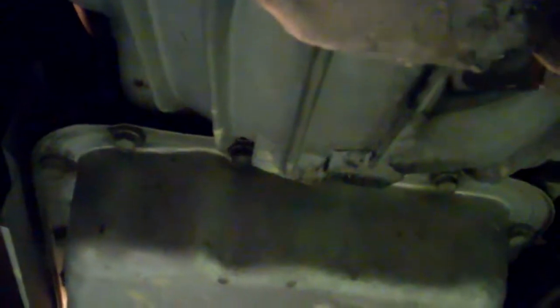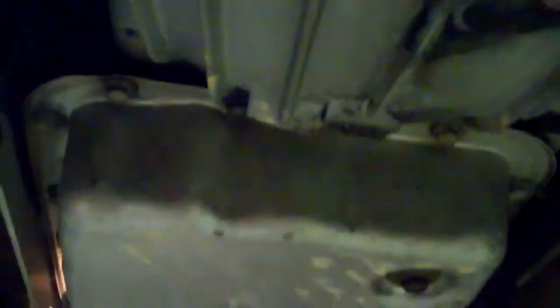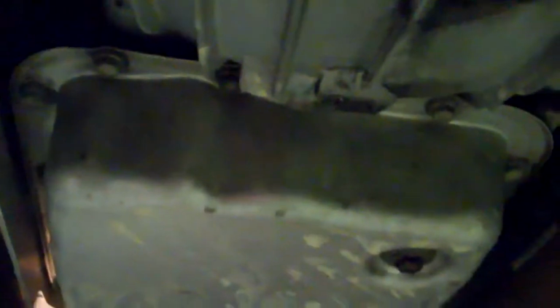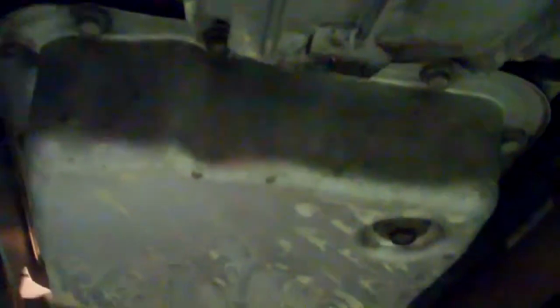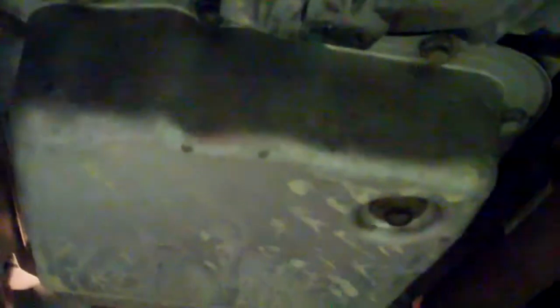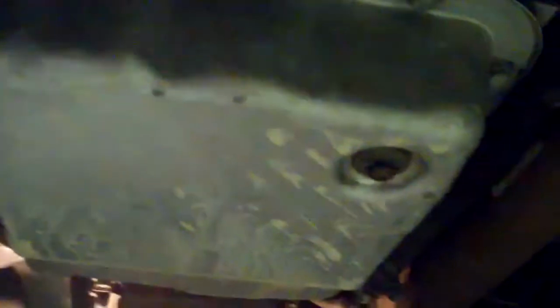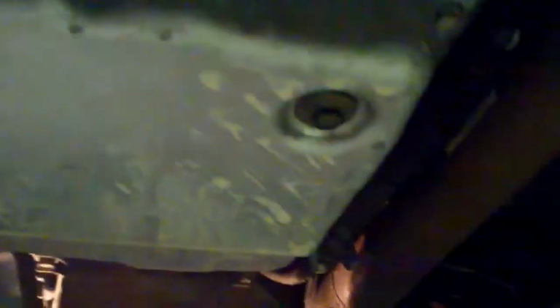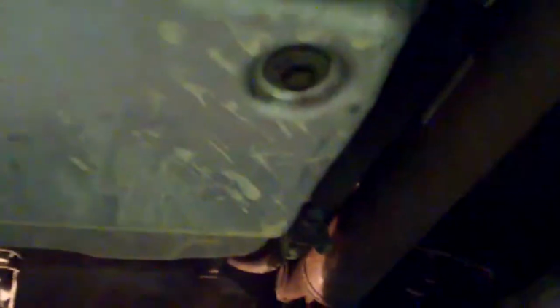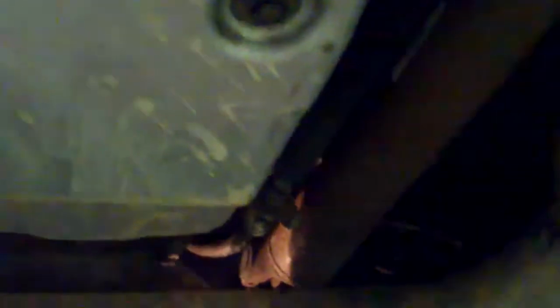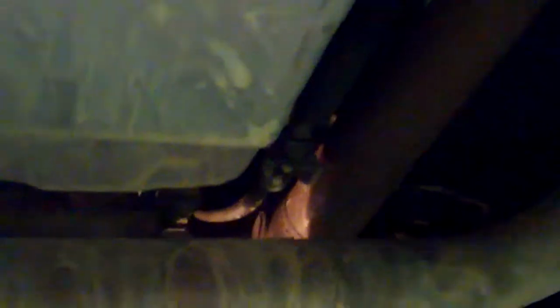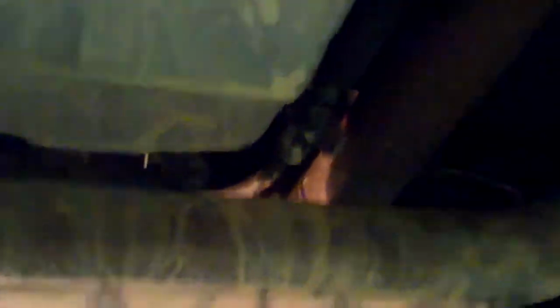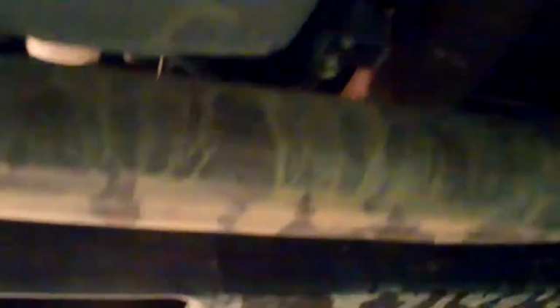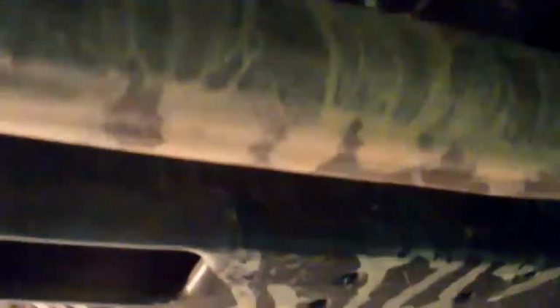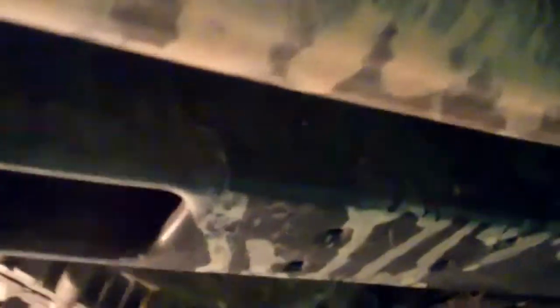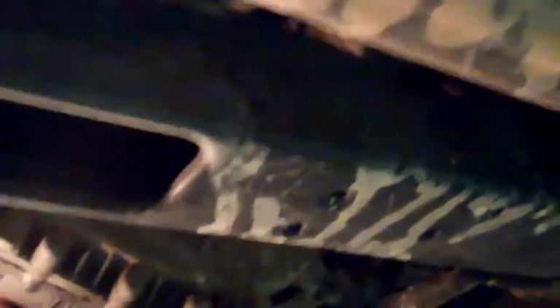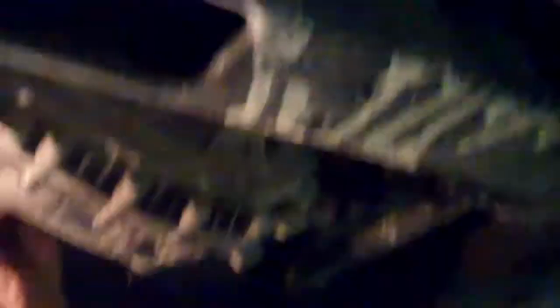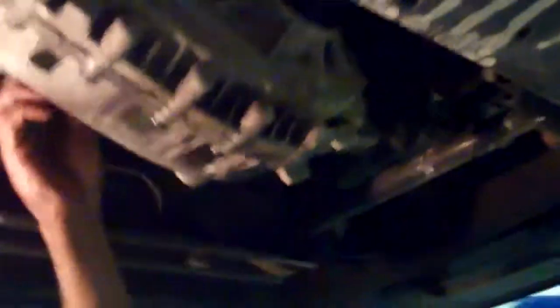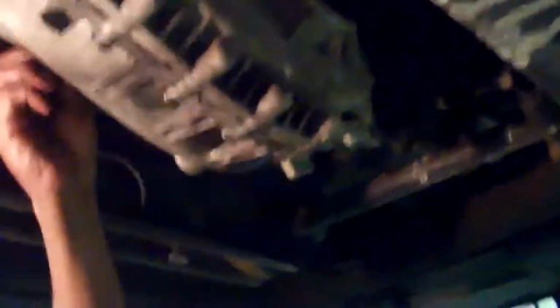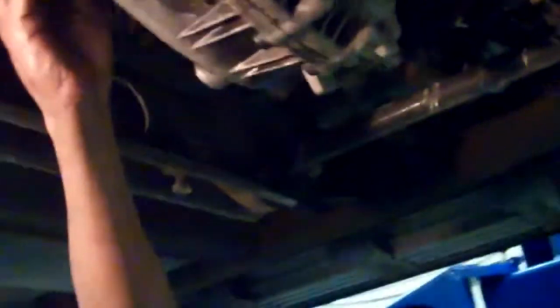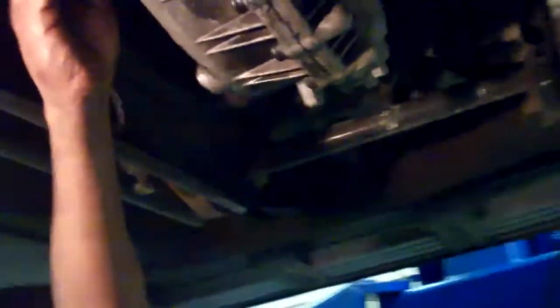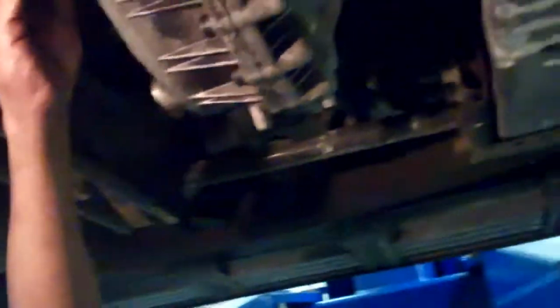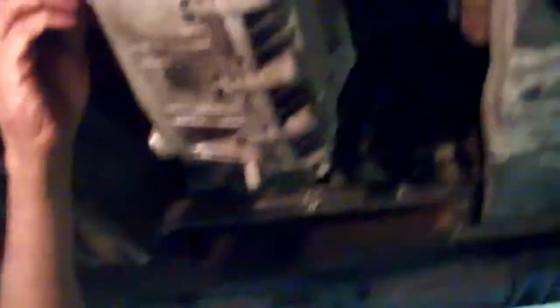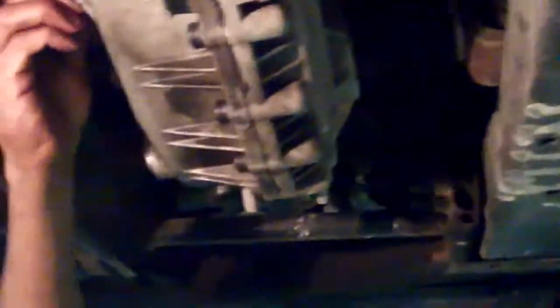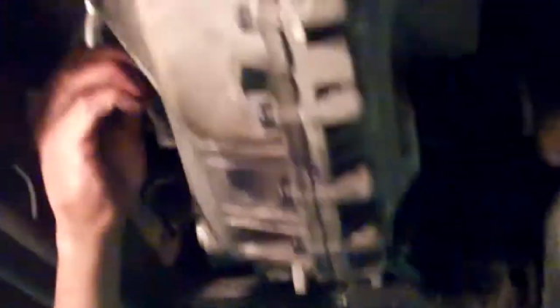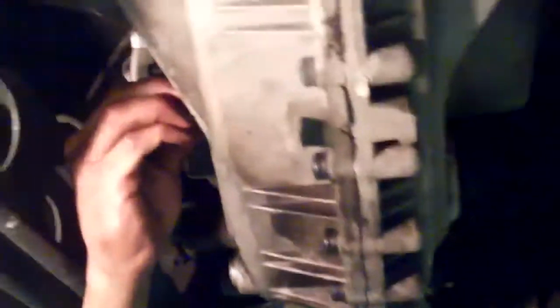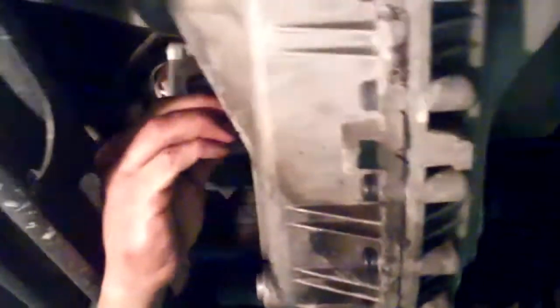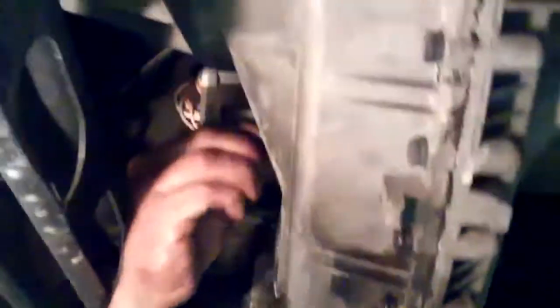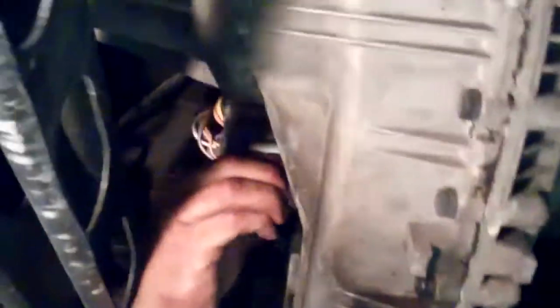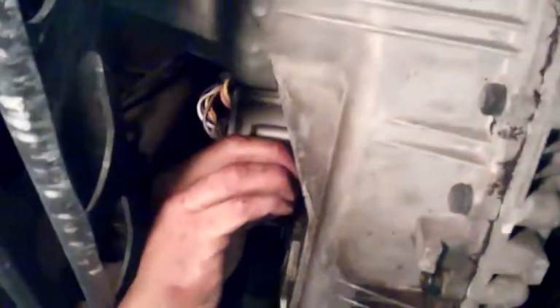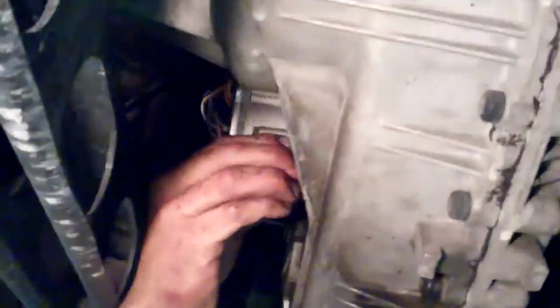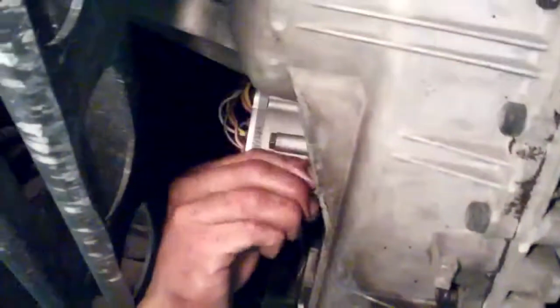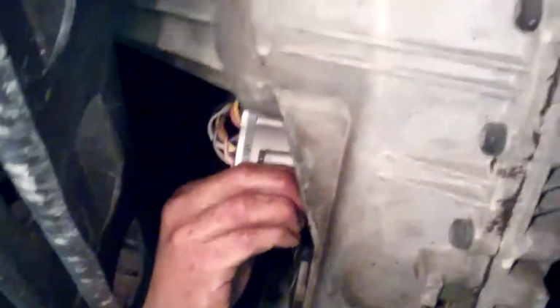Lindsay, this is your transmission. It's low on fluid, but we don't see anywhere it's leaking.